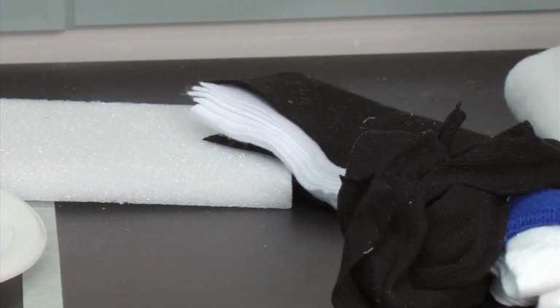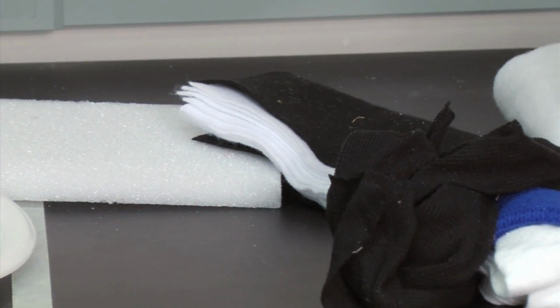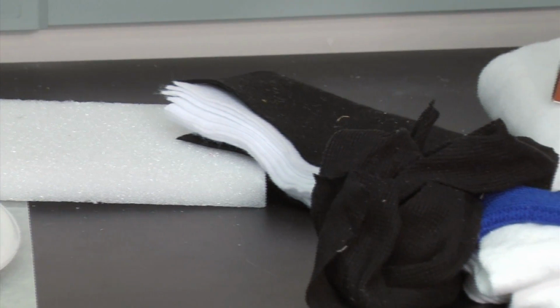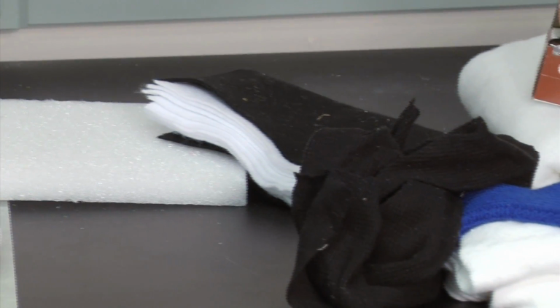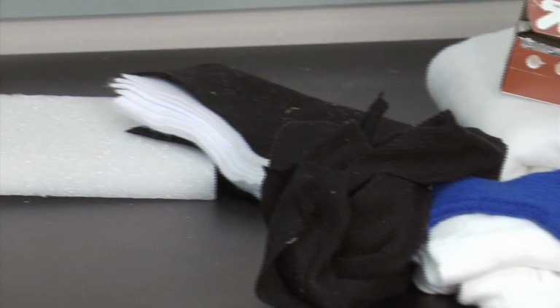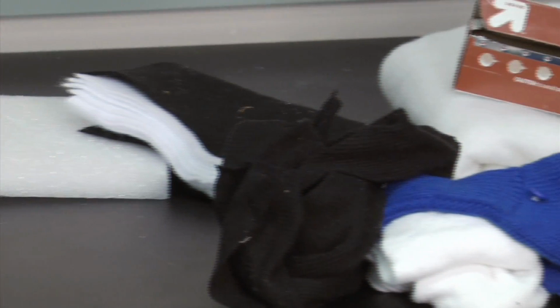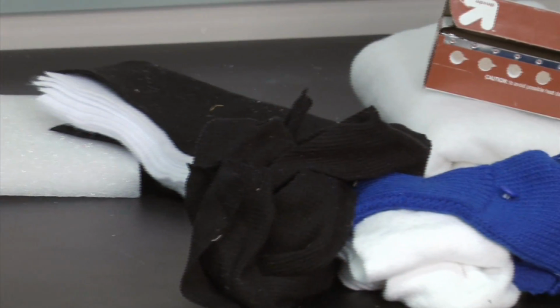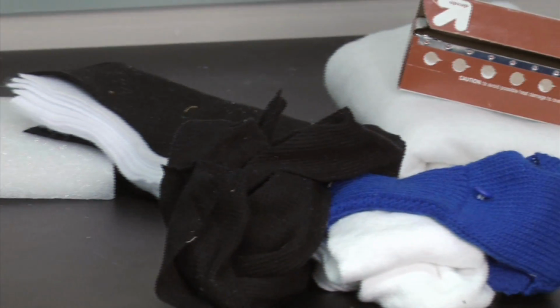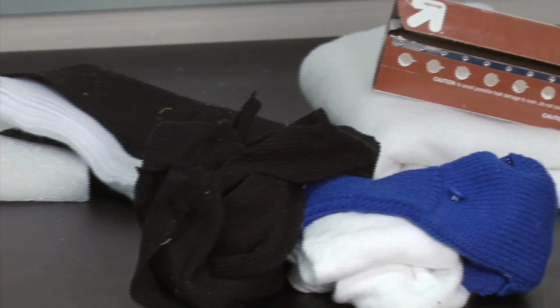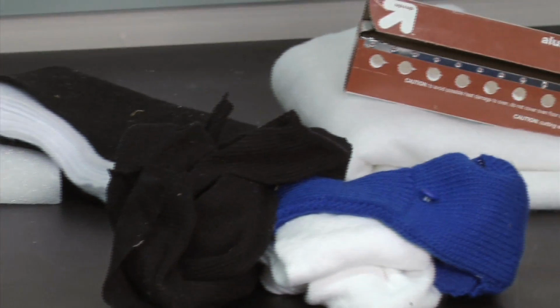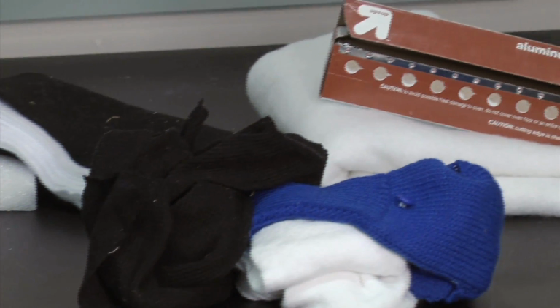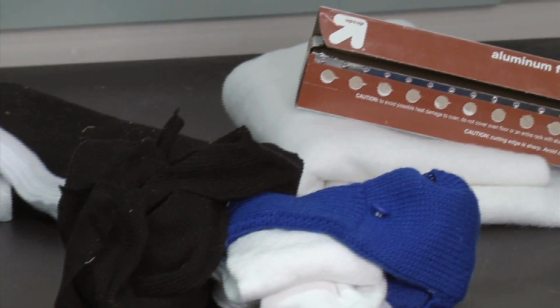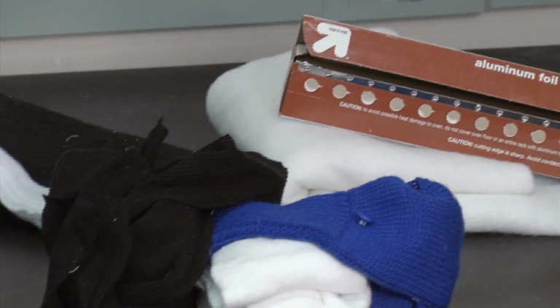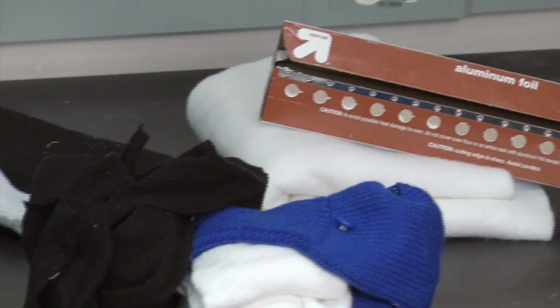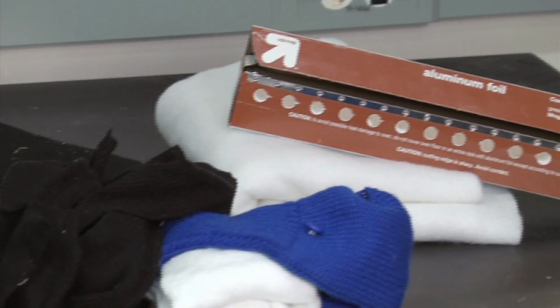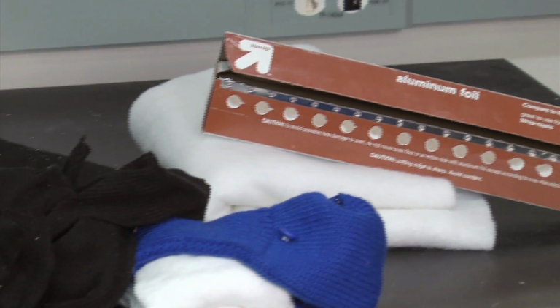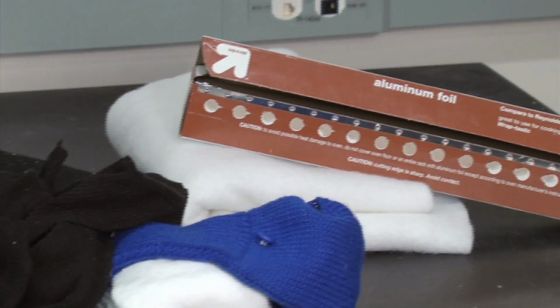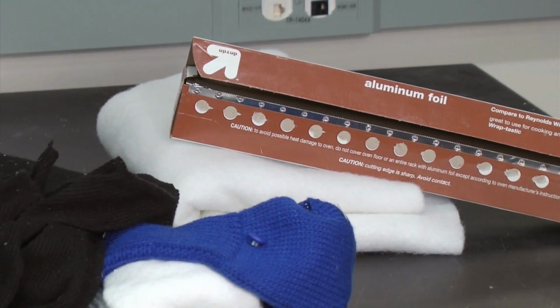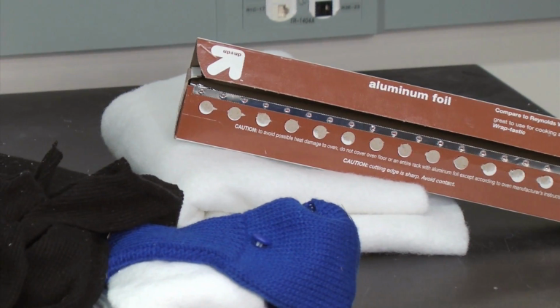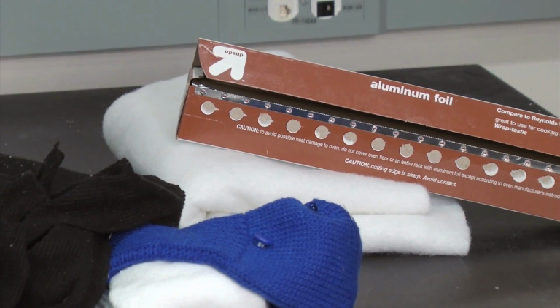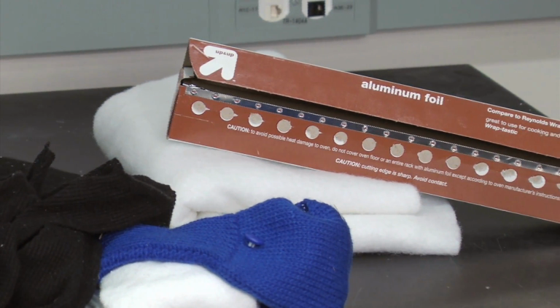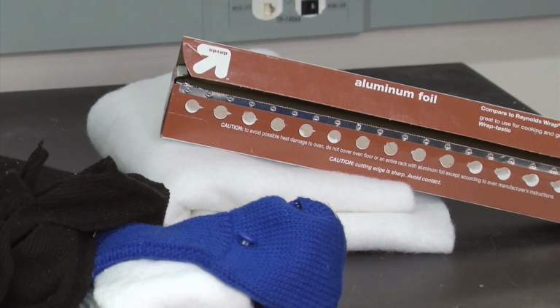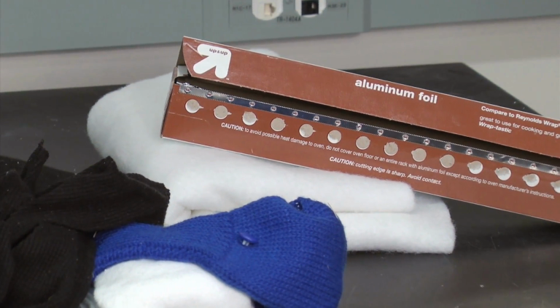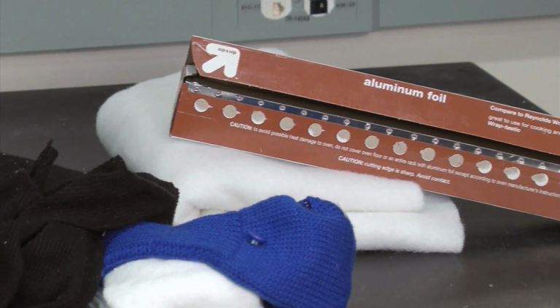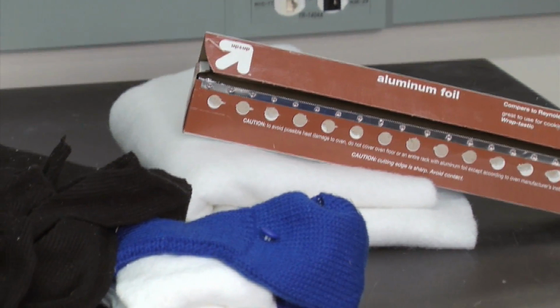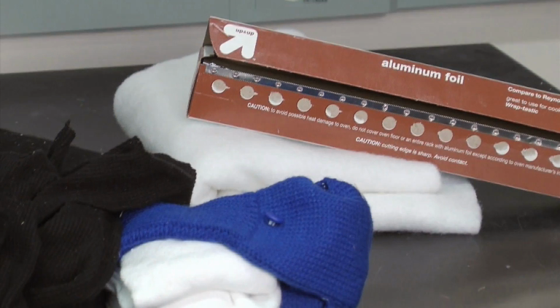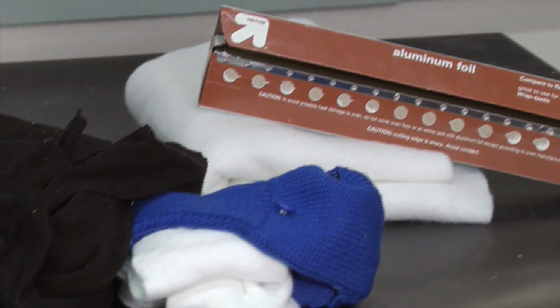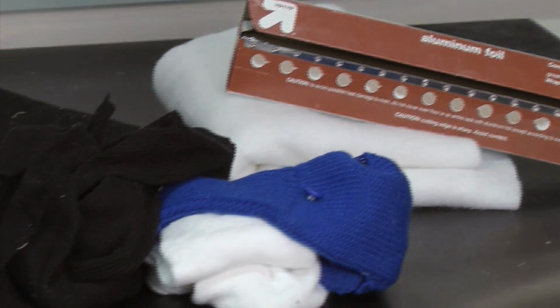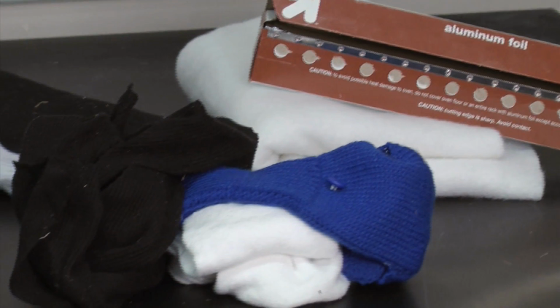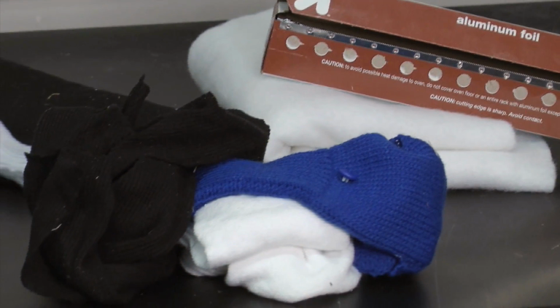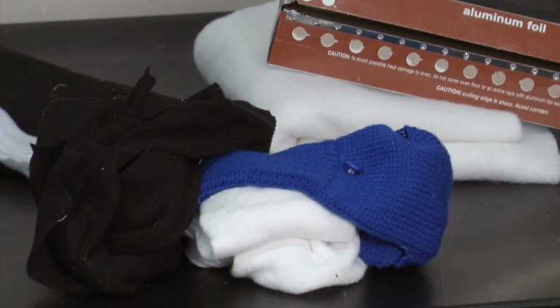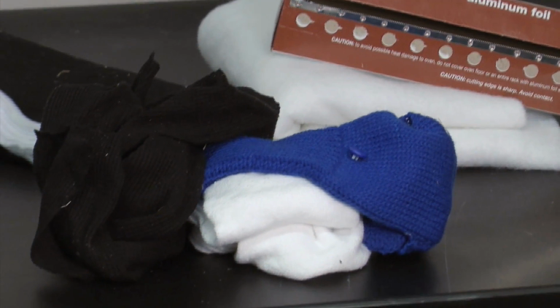From the third activity, they learned what types of materials are good insulators, and they can use this information to help their solar ovens retain heat.